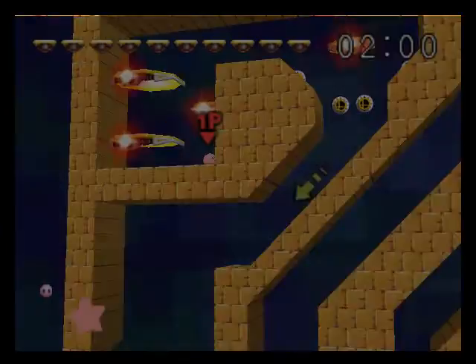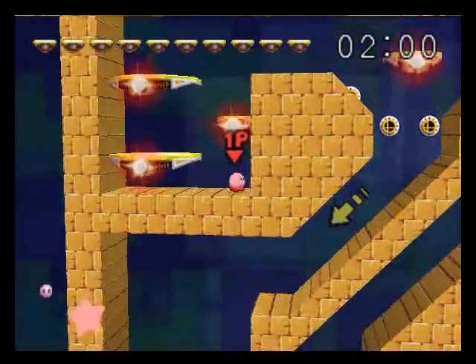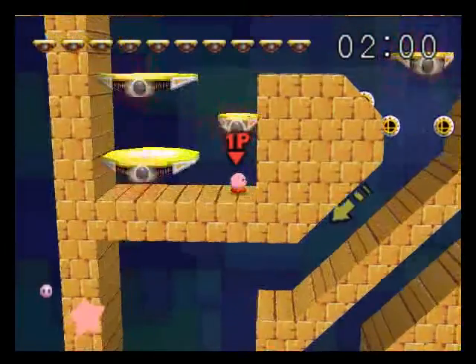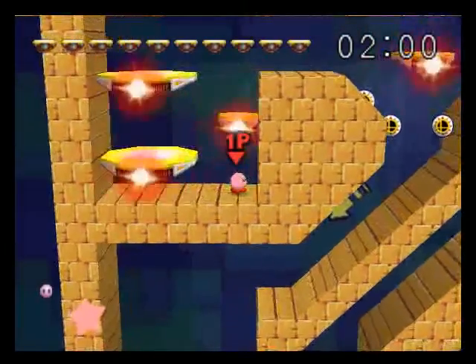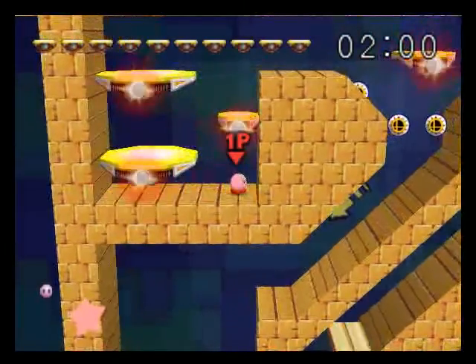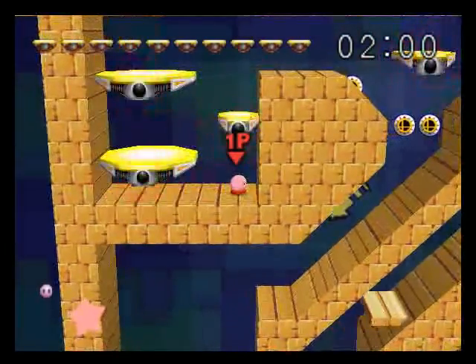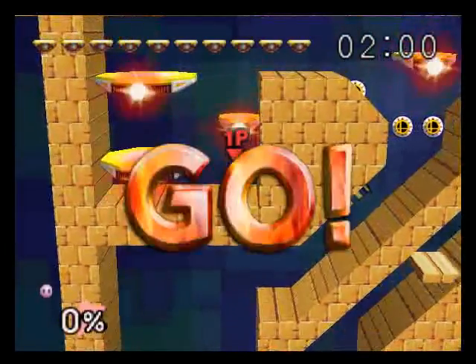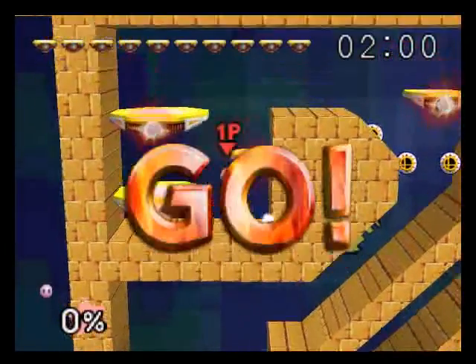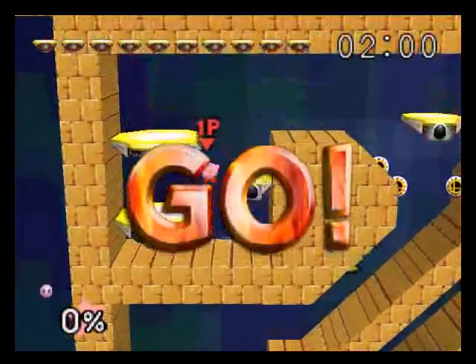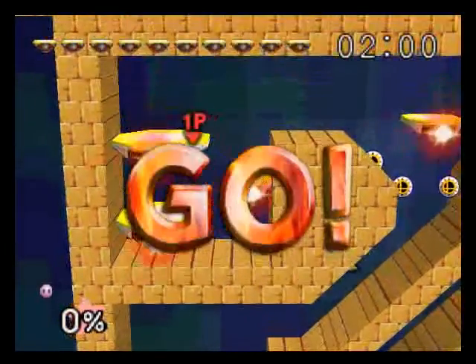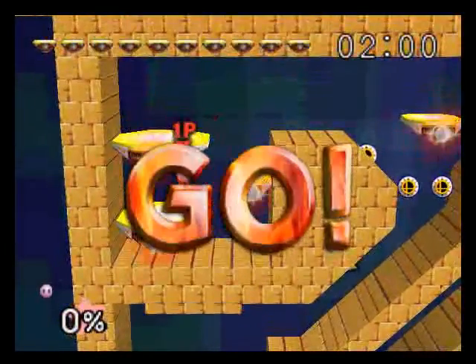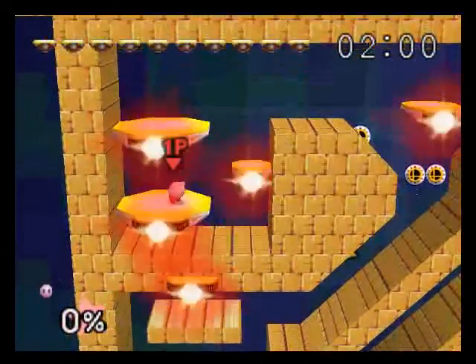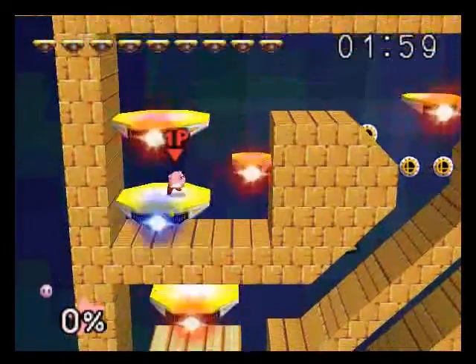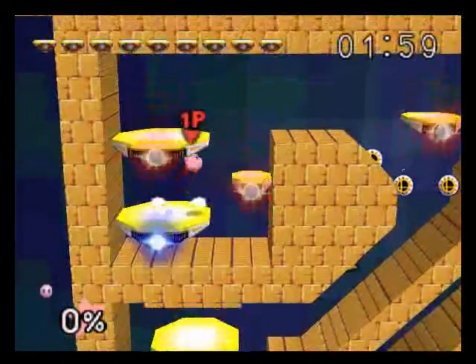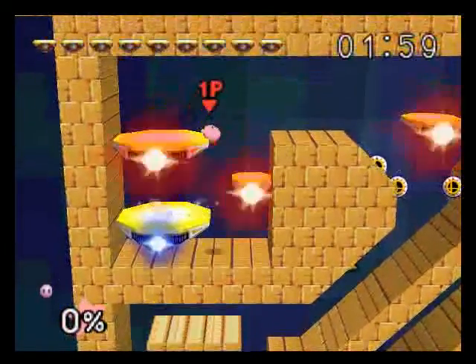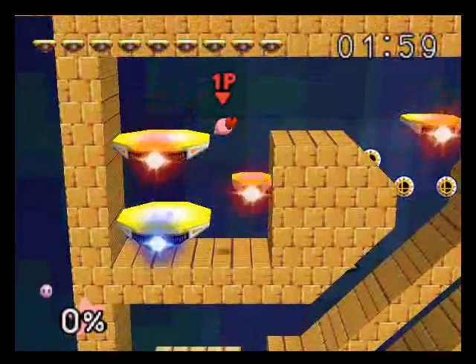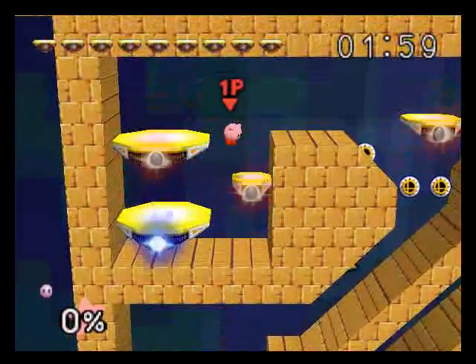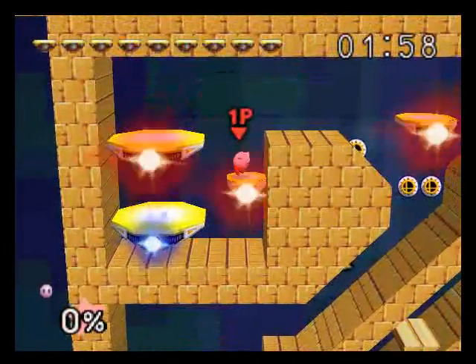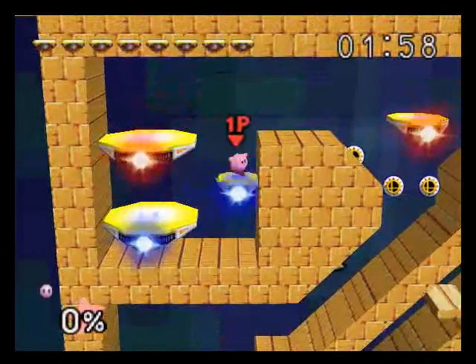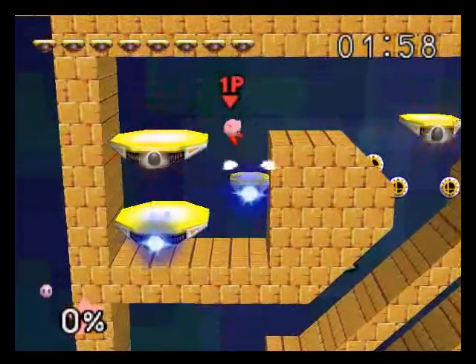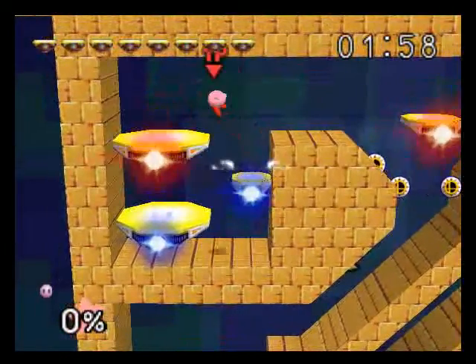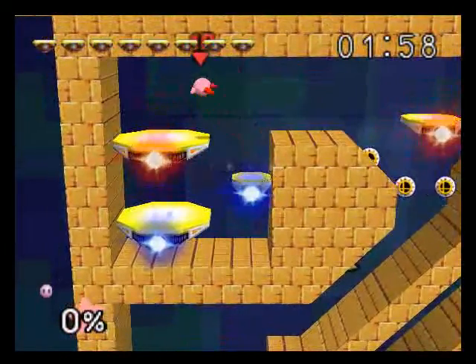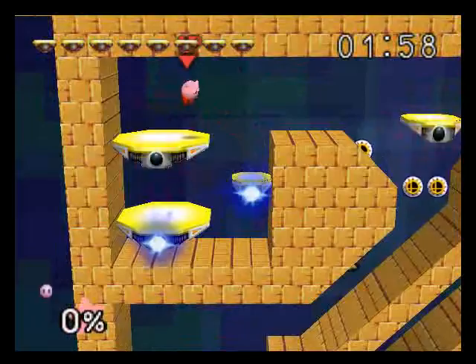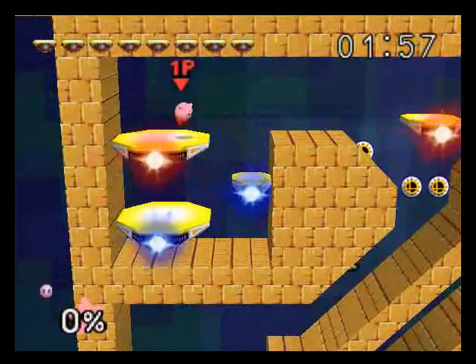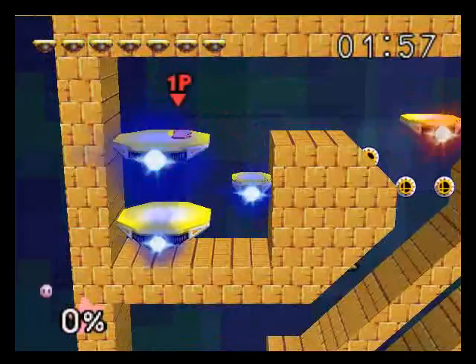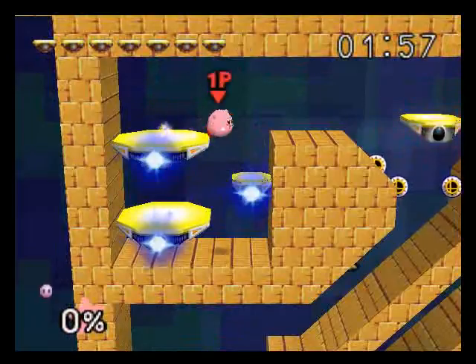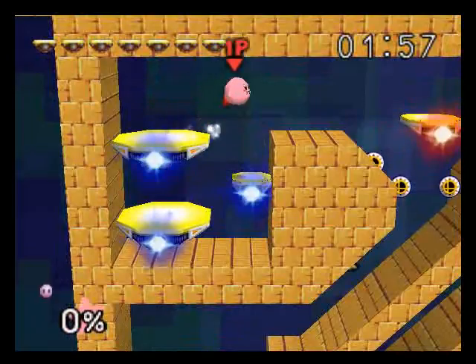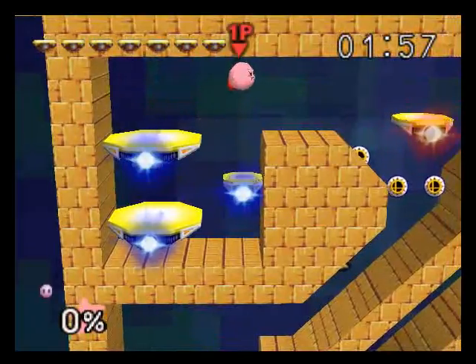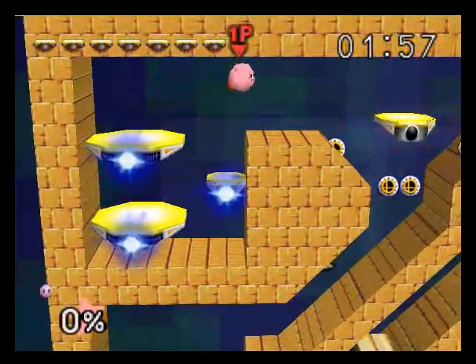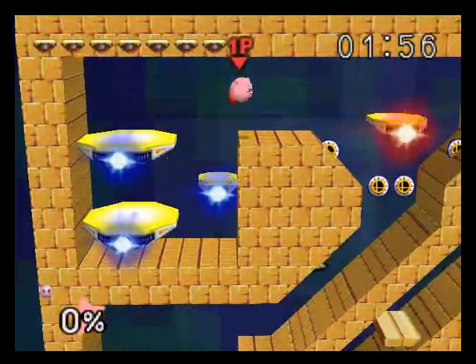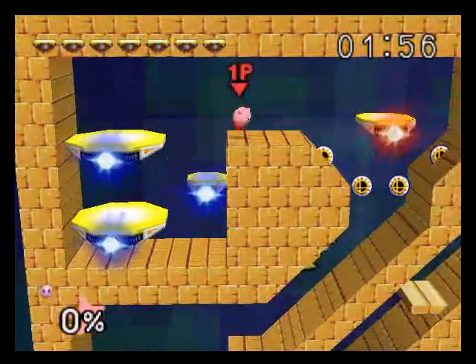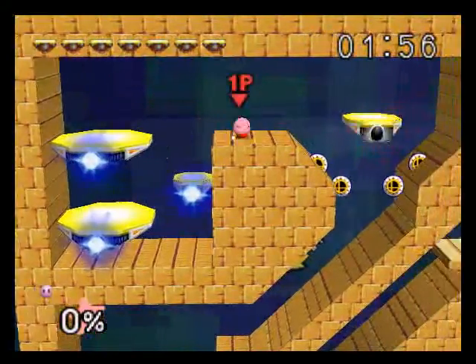Board the platforms — this is another easy mini-game. Just jump on the platforms. Pretty simple, pretty self-explanatory.